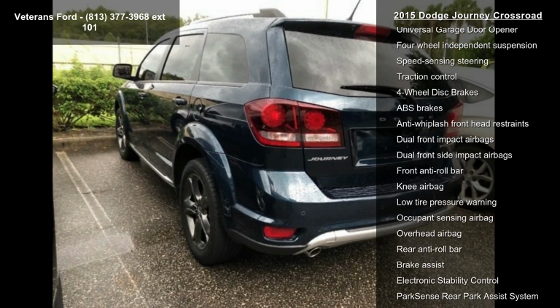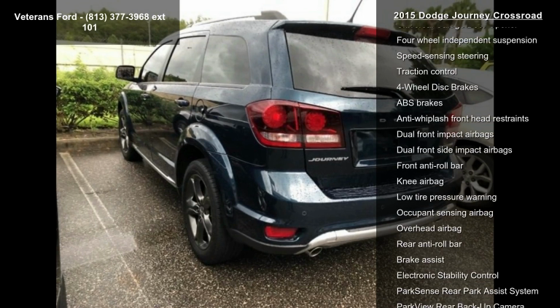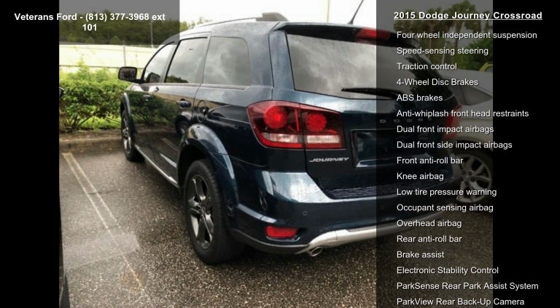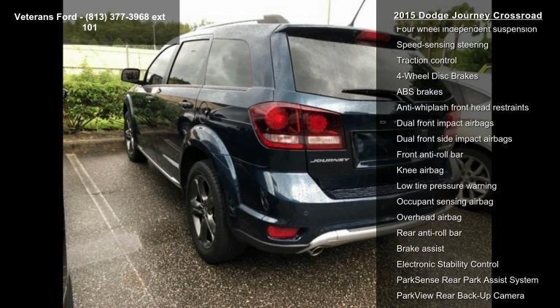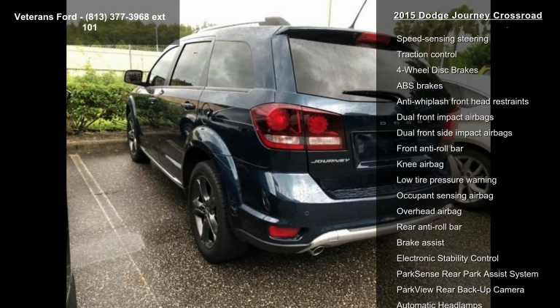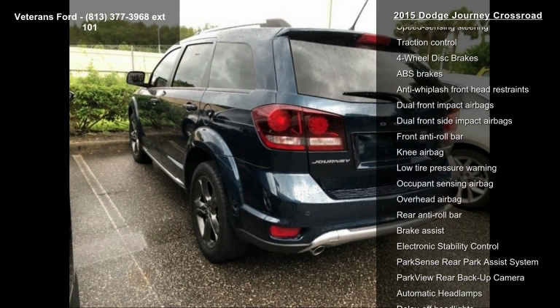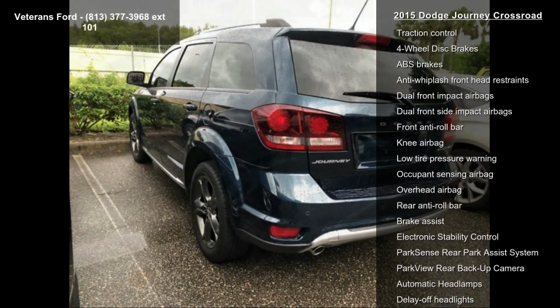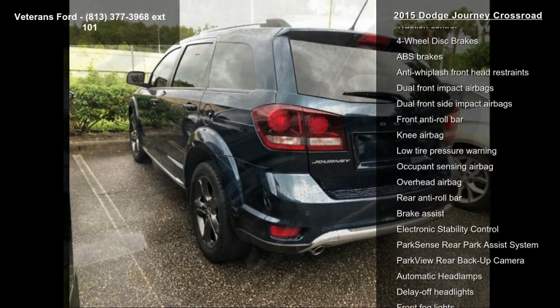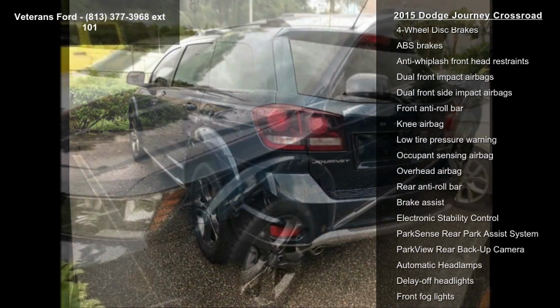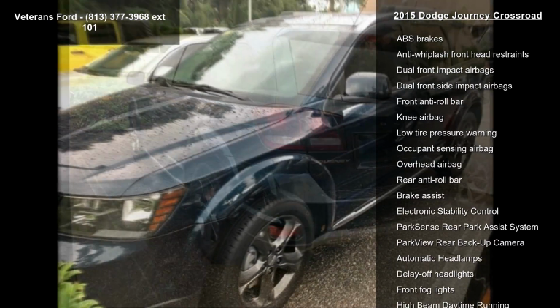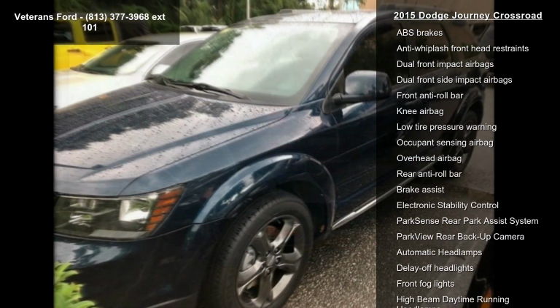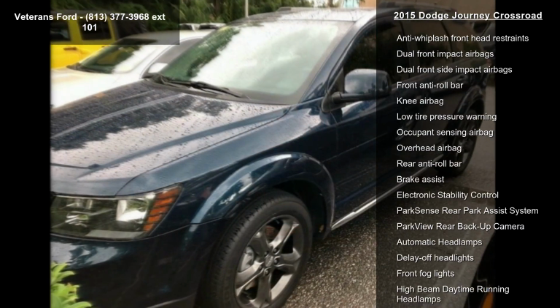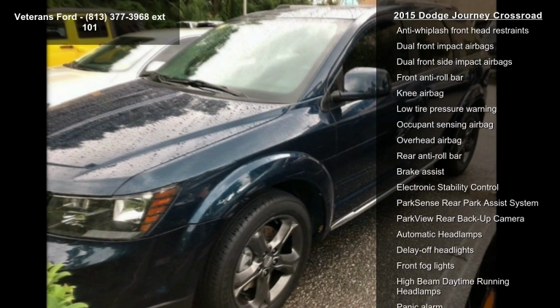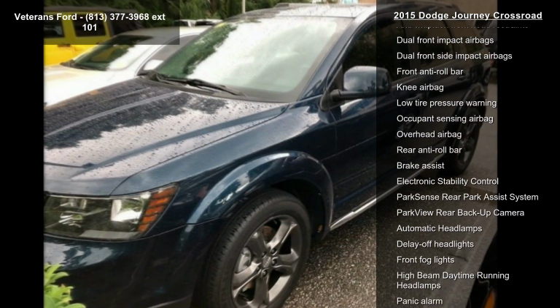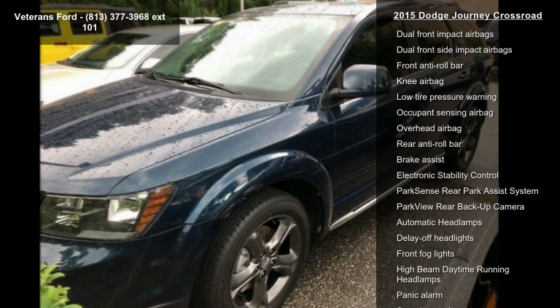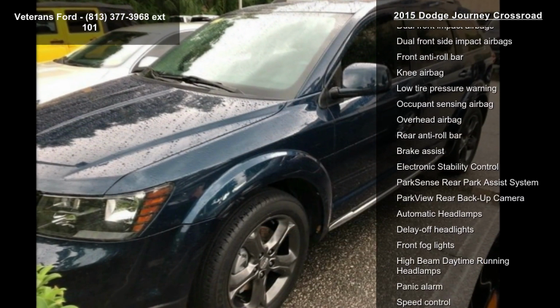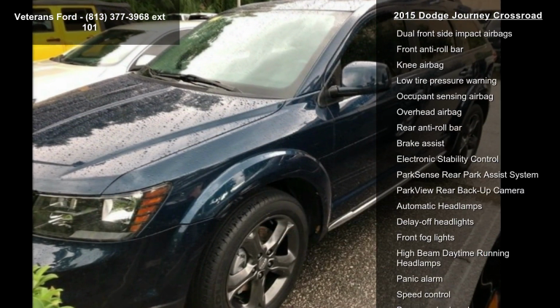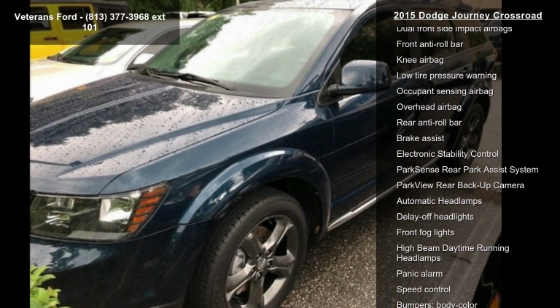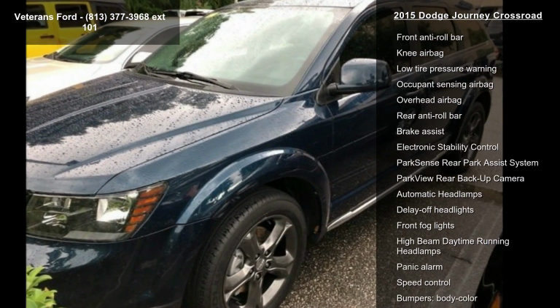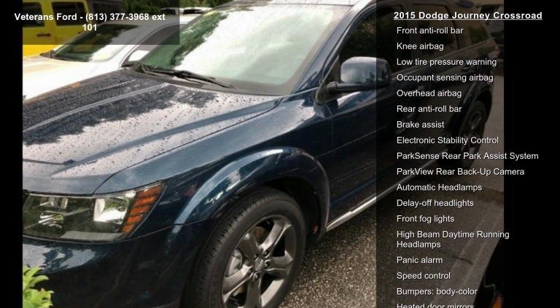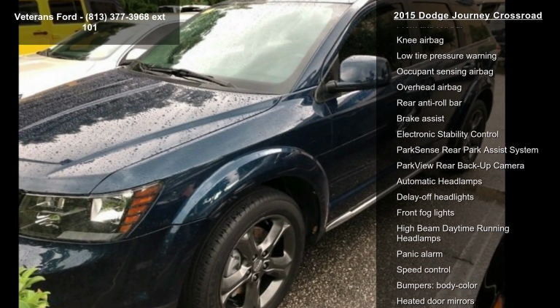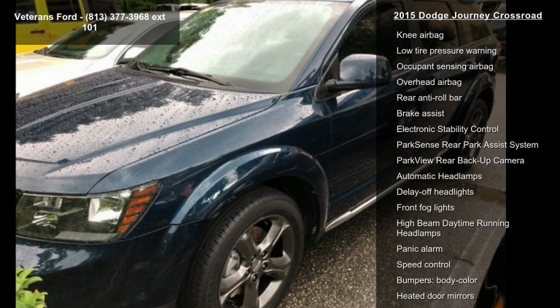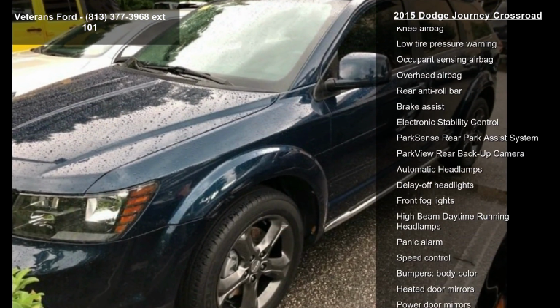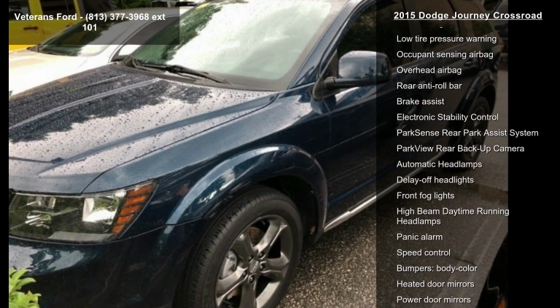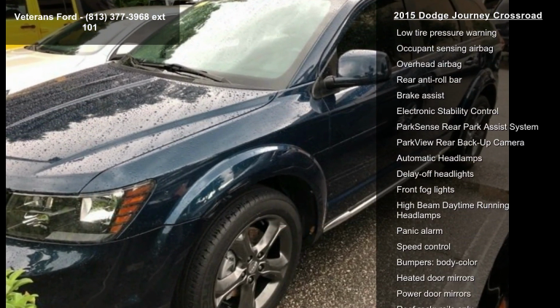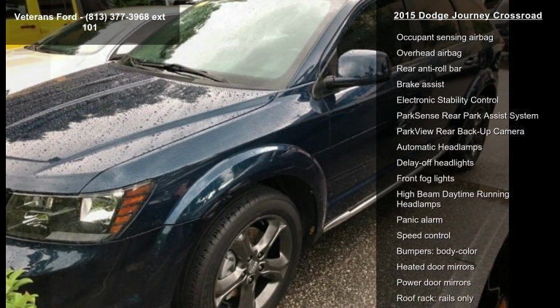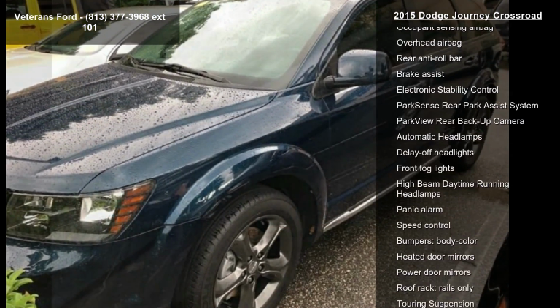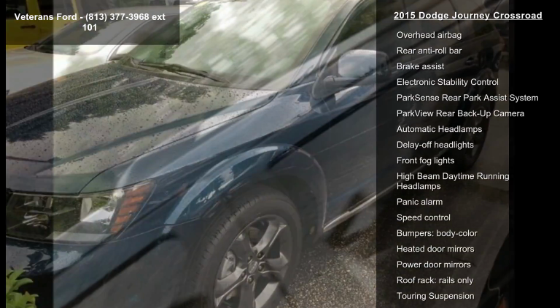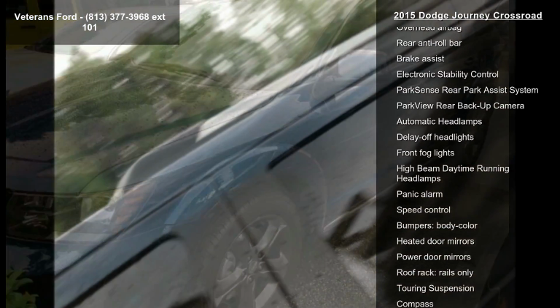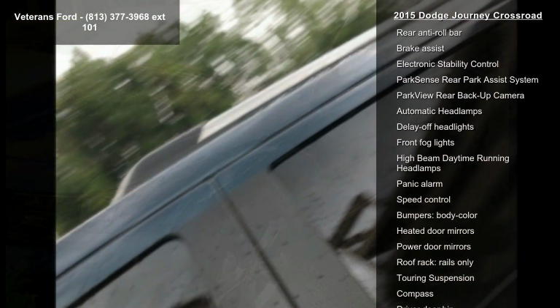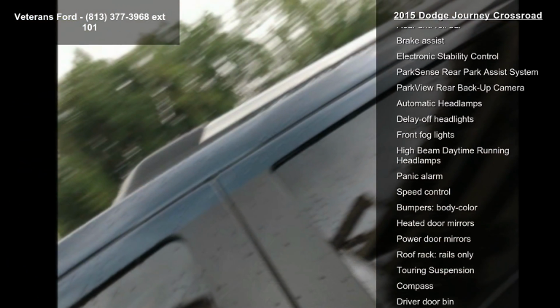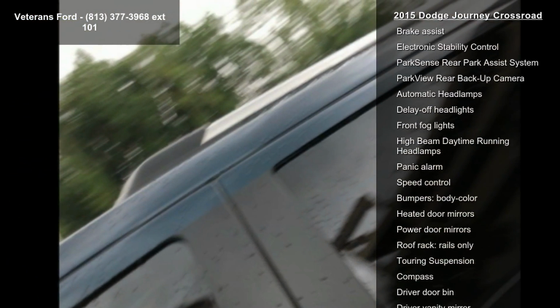6 Speakers, AM FM Radio, Sirius XM, CD Player and DVD Audio.